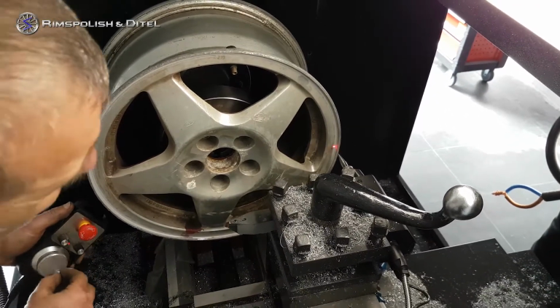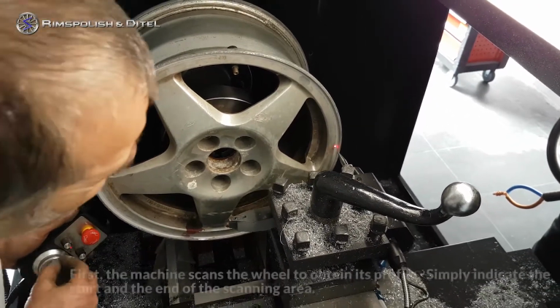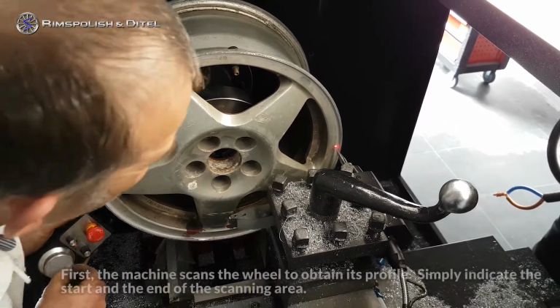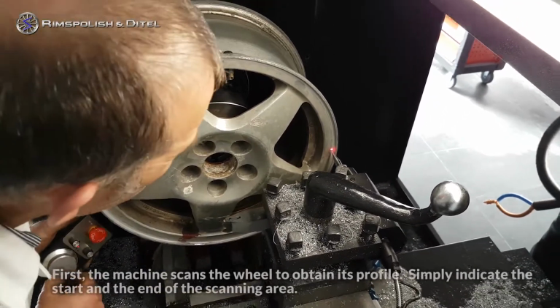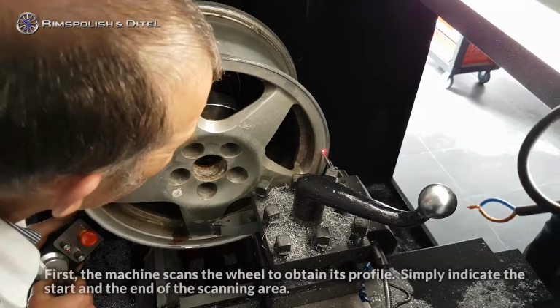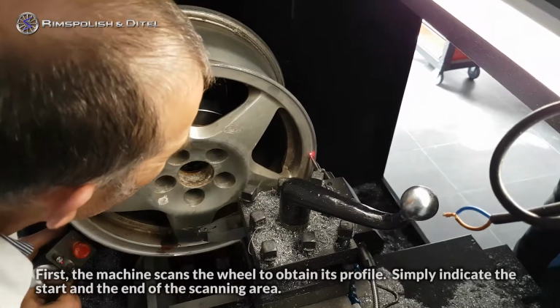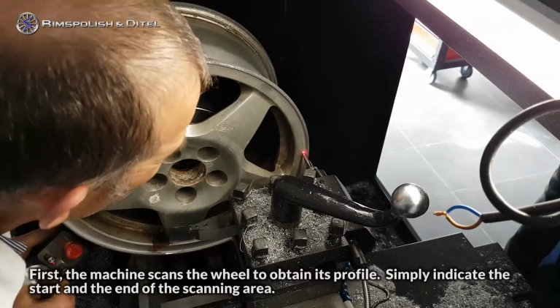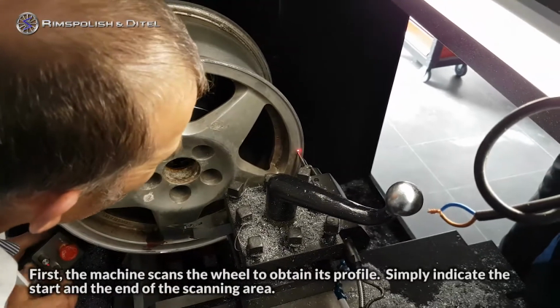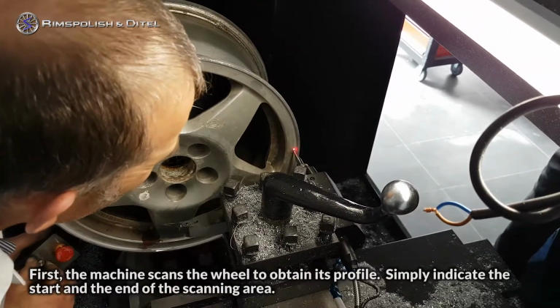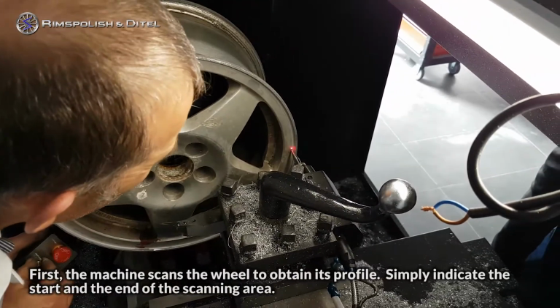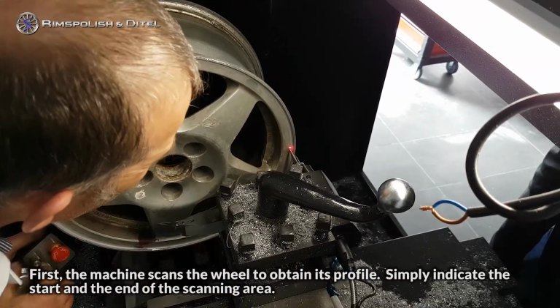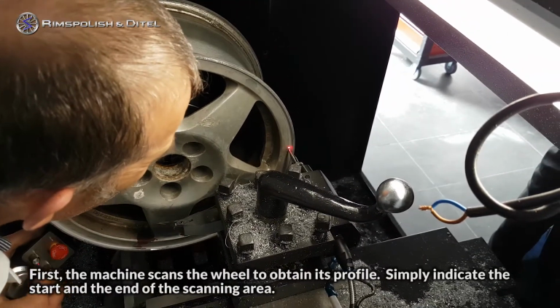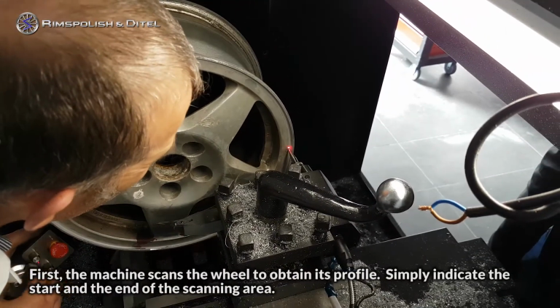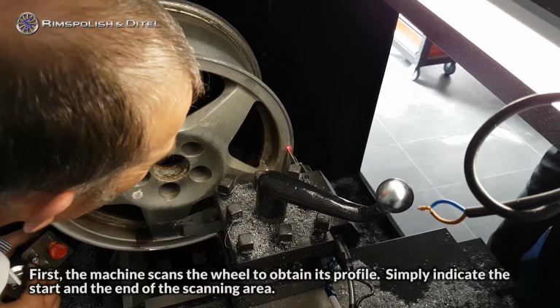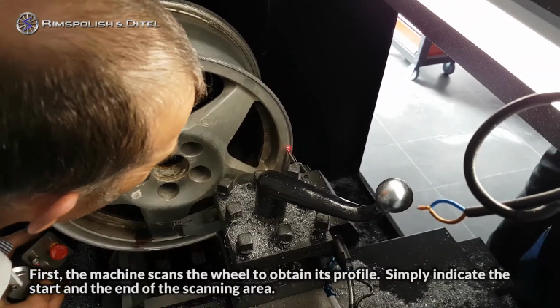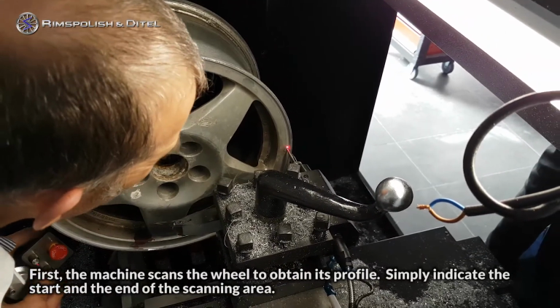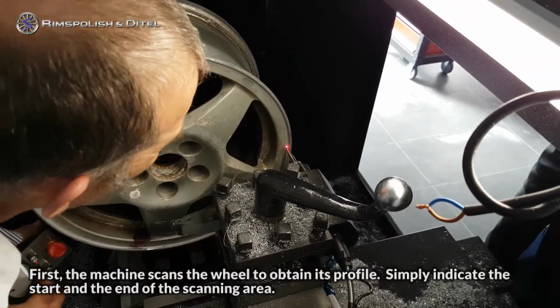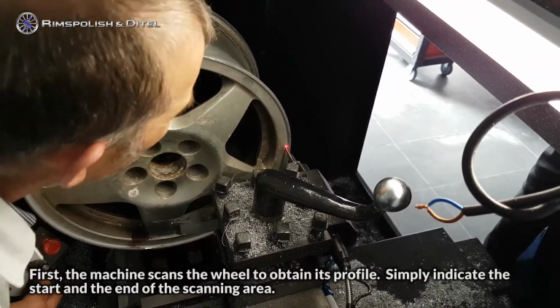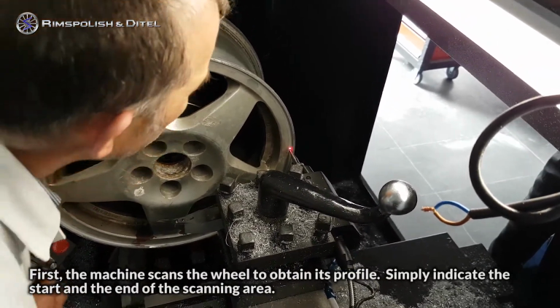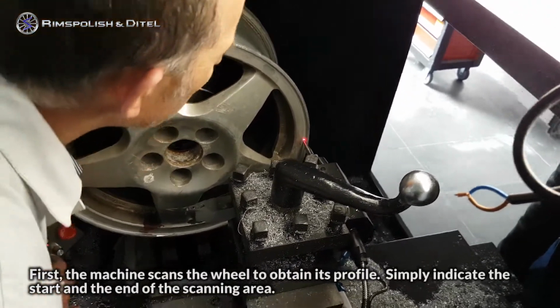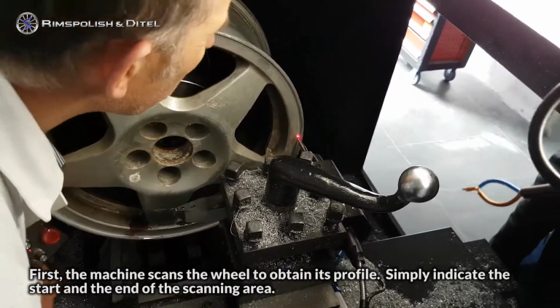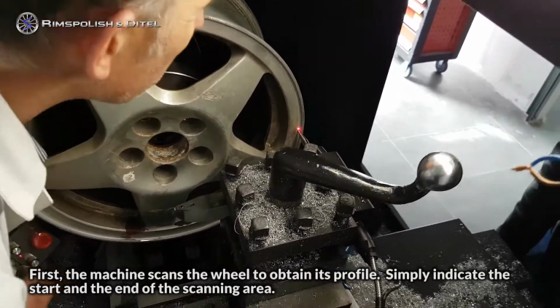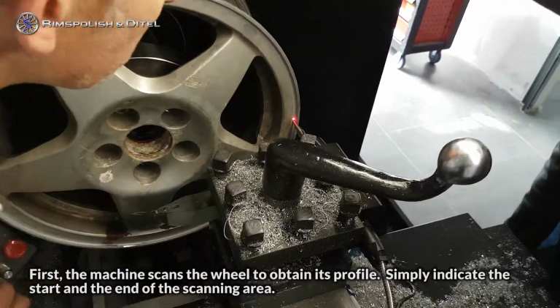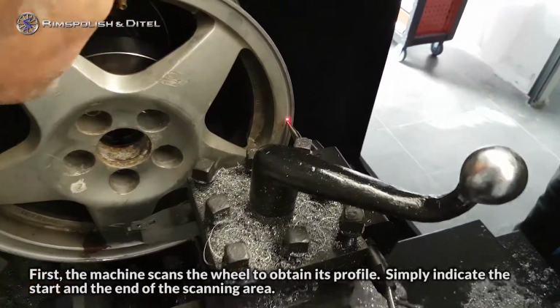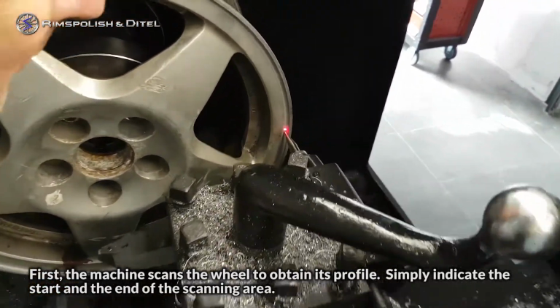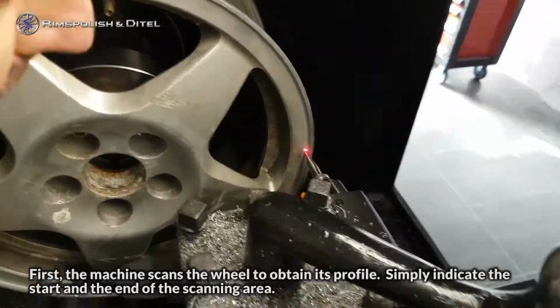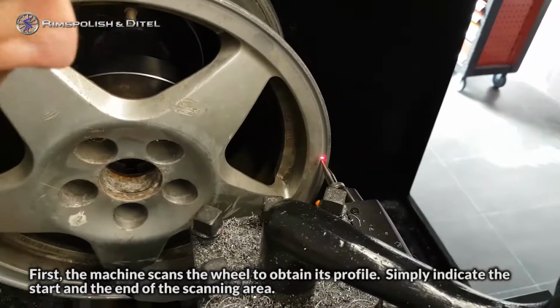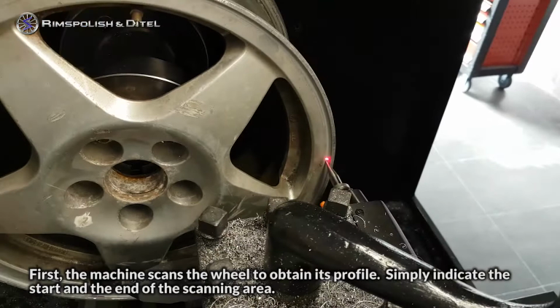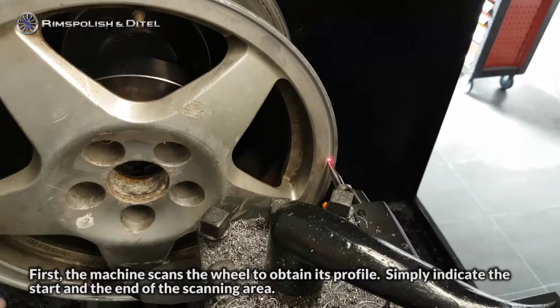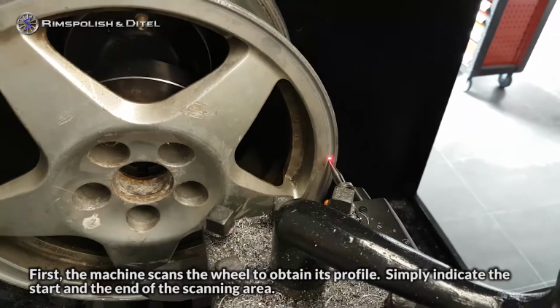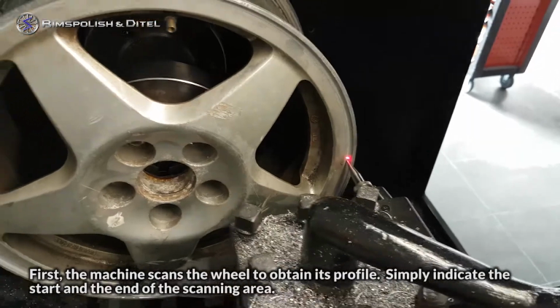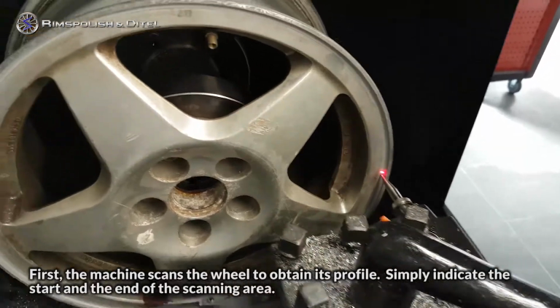First, the machine scans the wheel to obtain its profile. Simply indicate the start and the end of the scanning area.